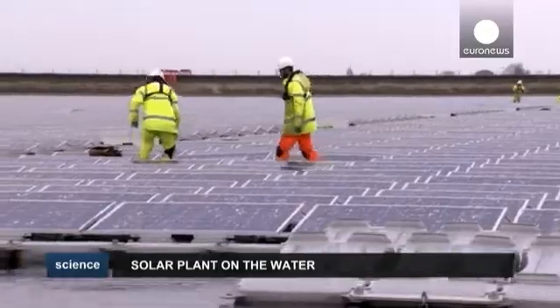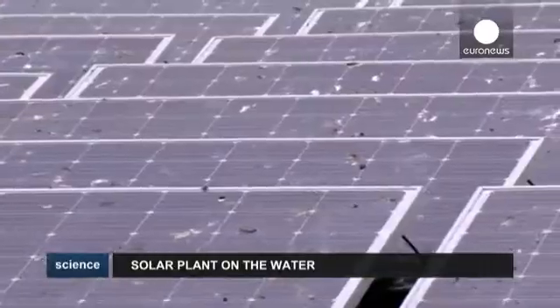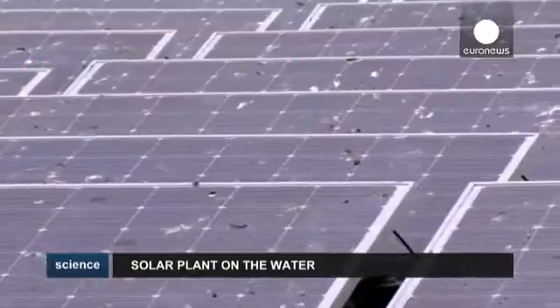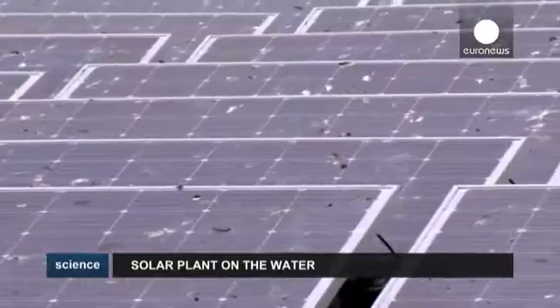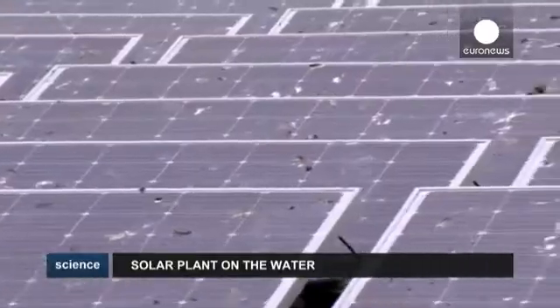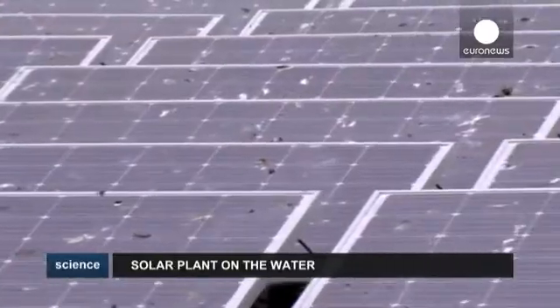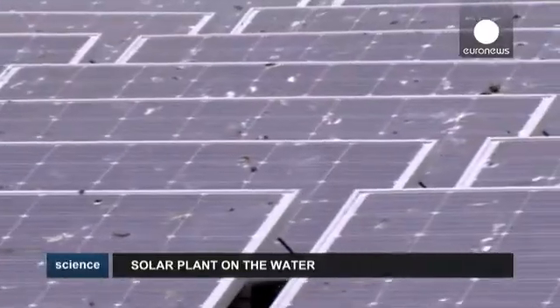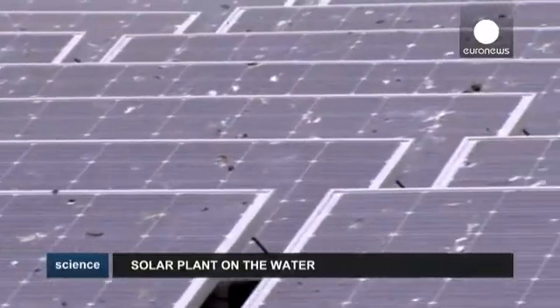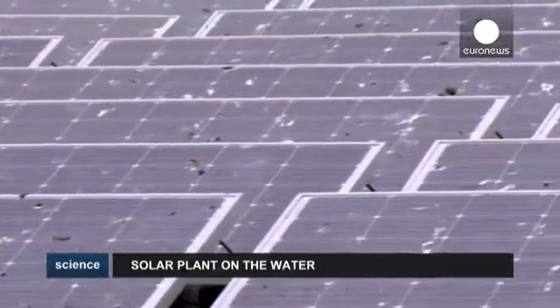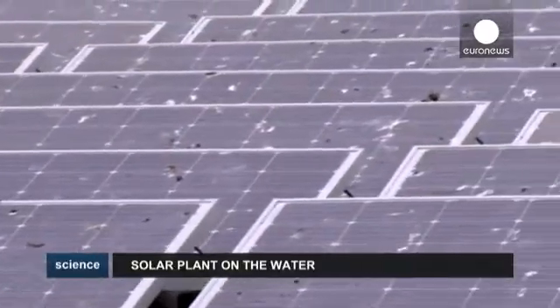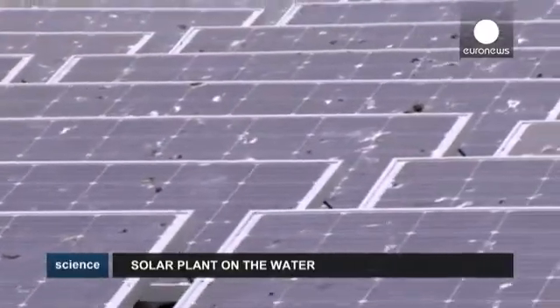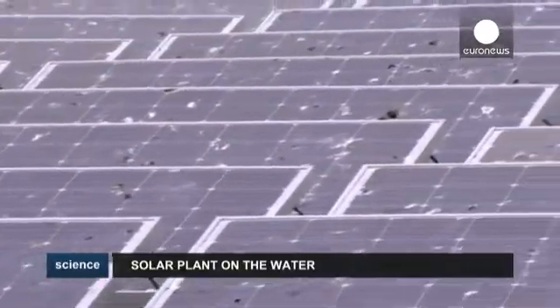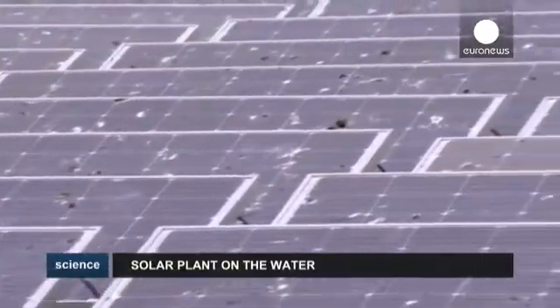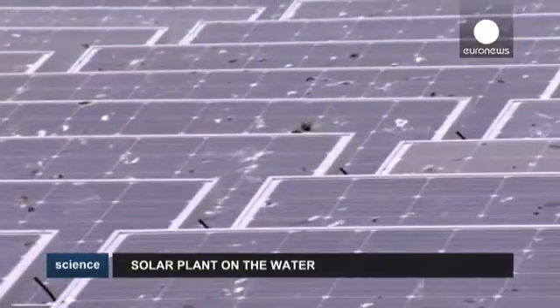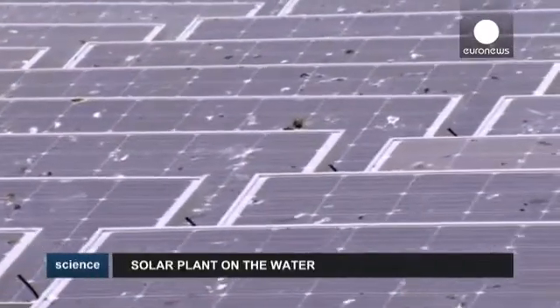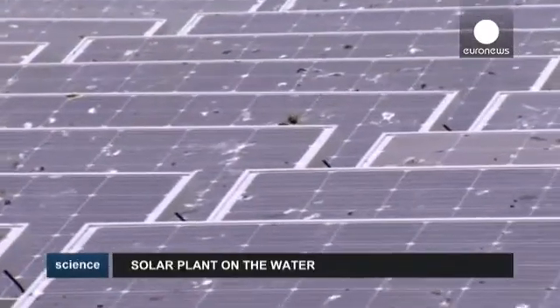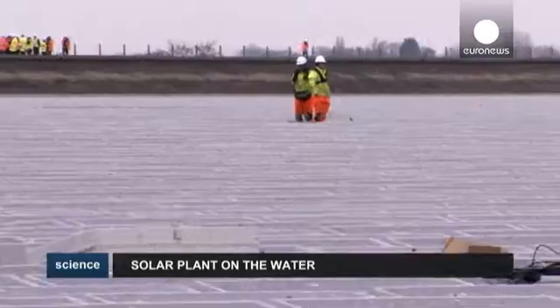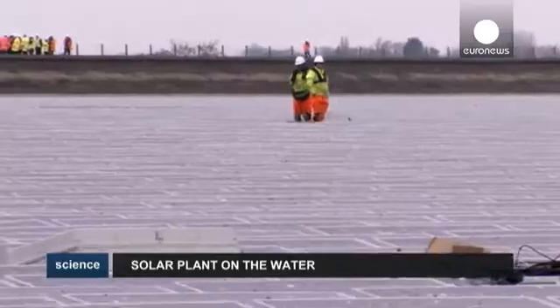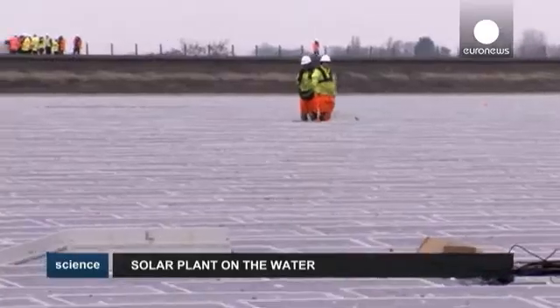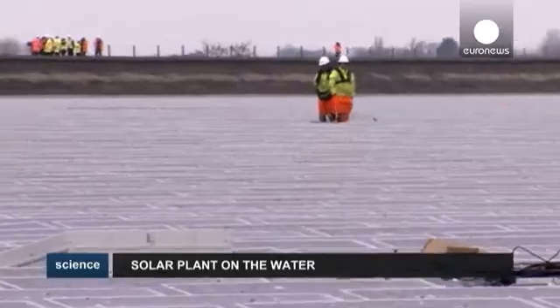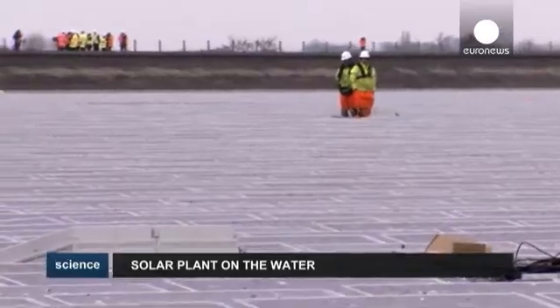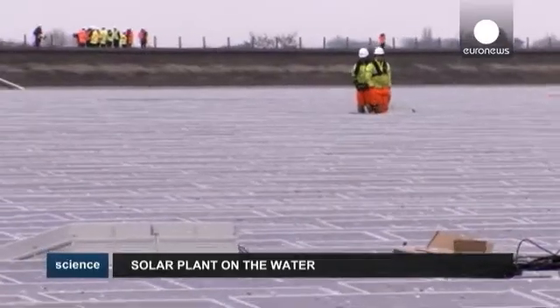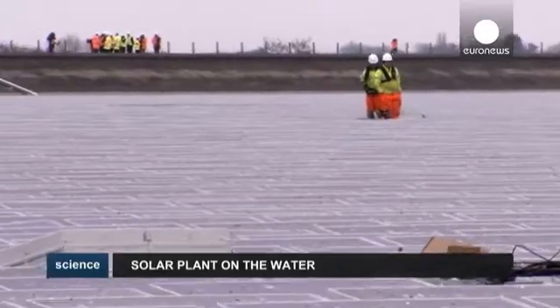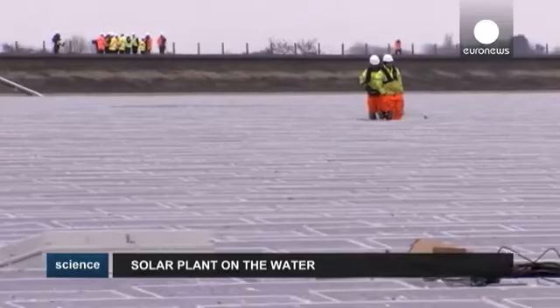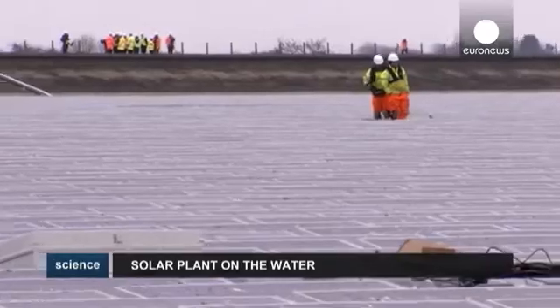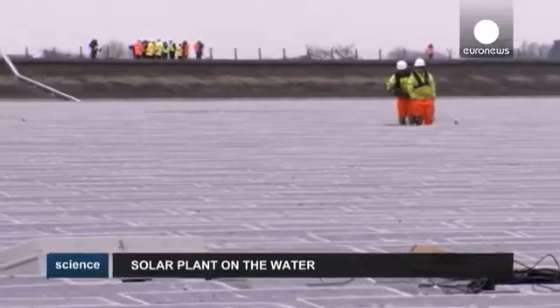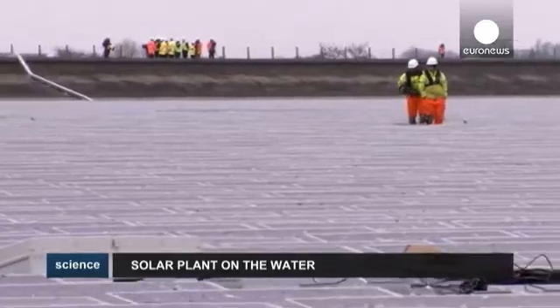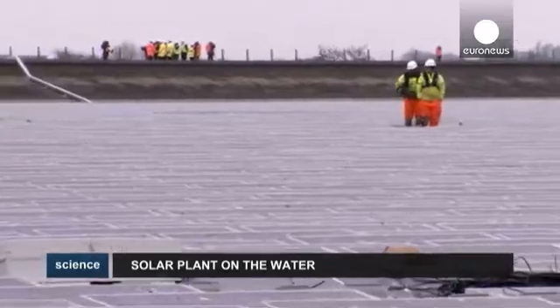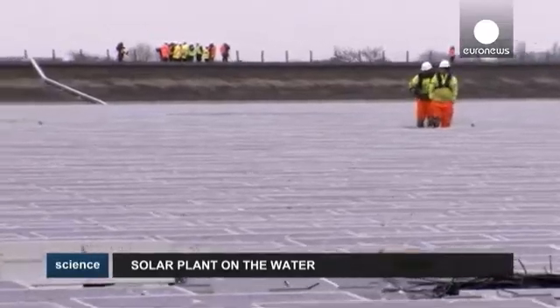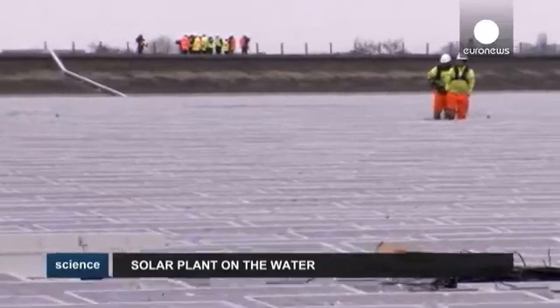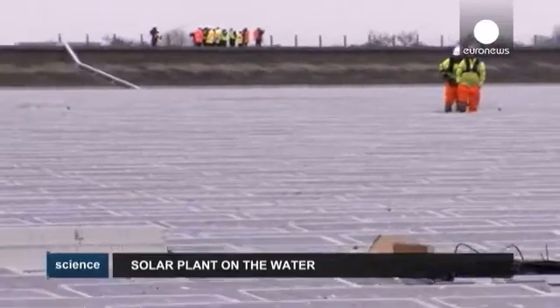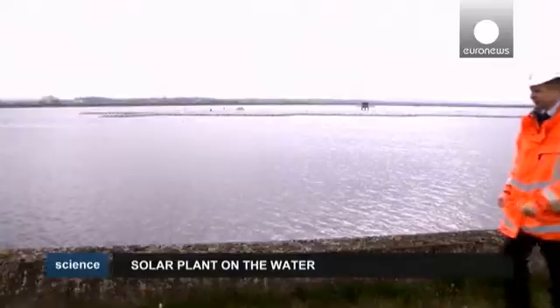The farm is the size of eight football pitches and is expected to generate 5.8 million kilowatt hours of electricity per year.